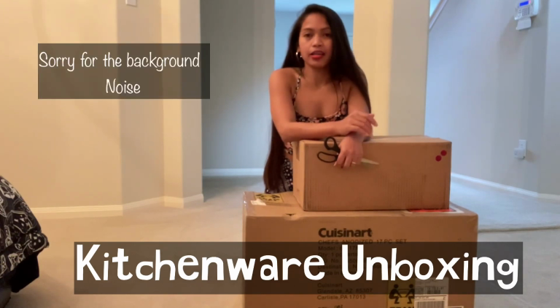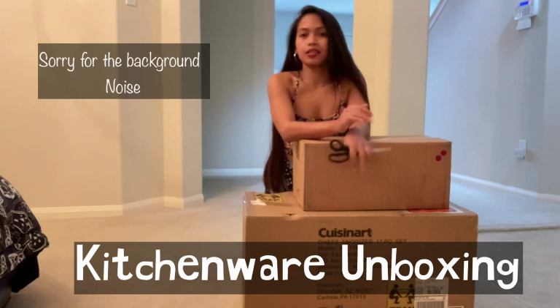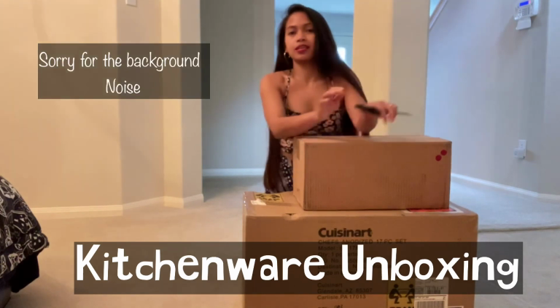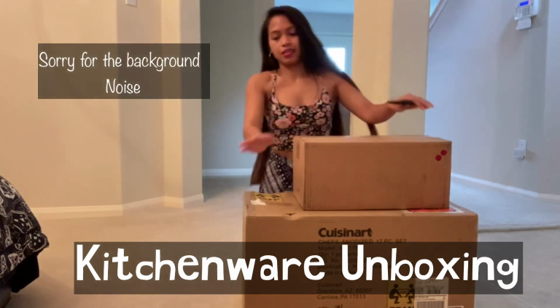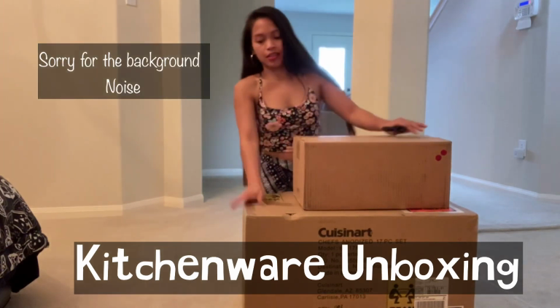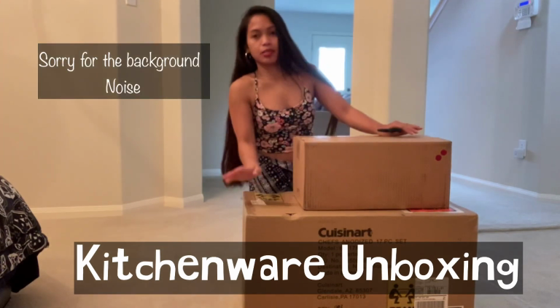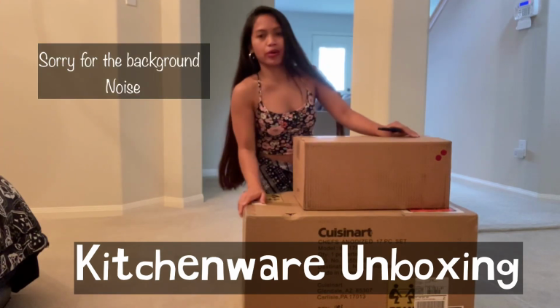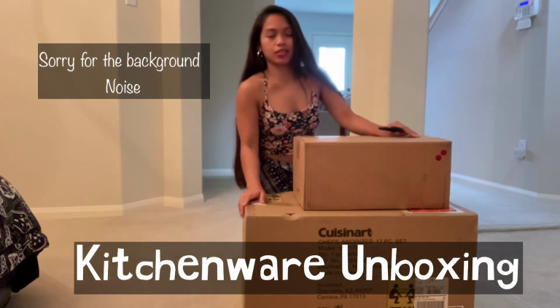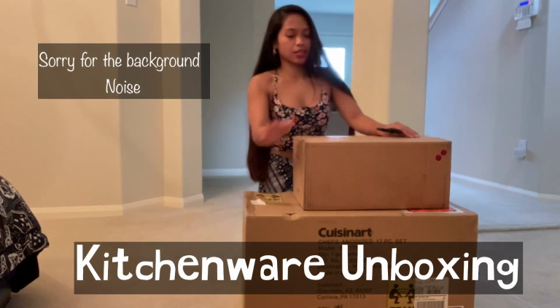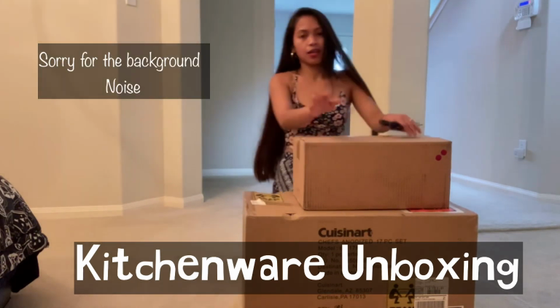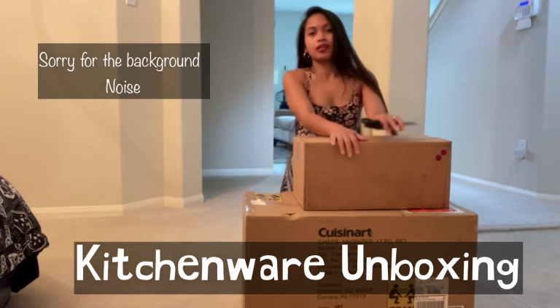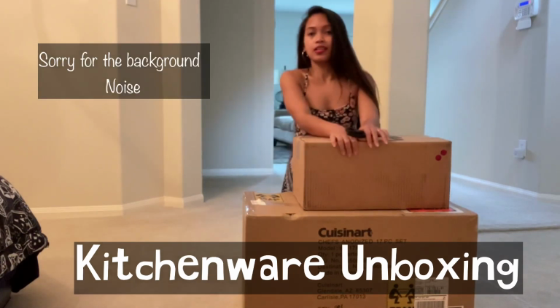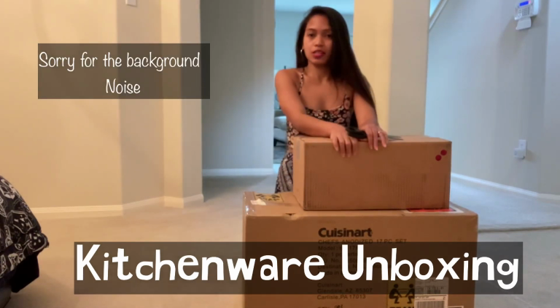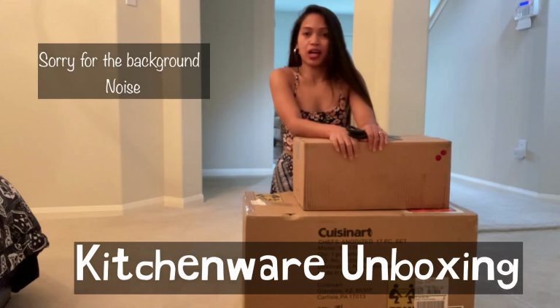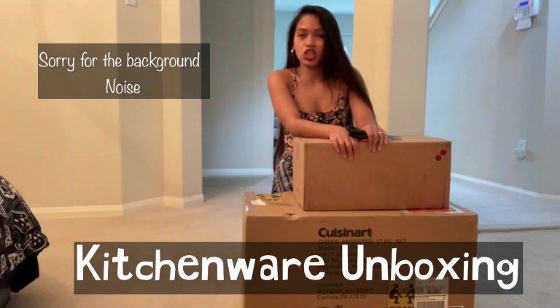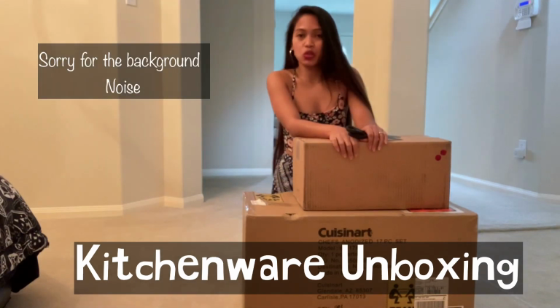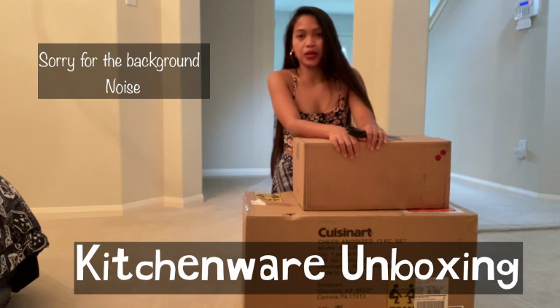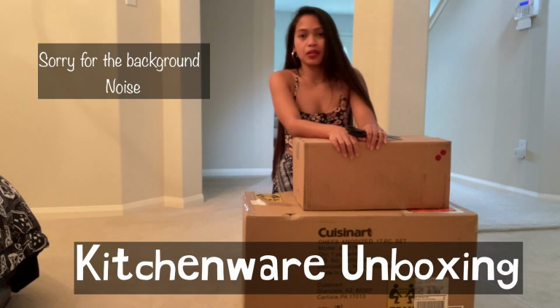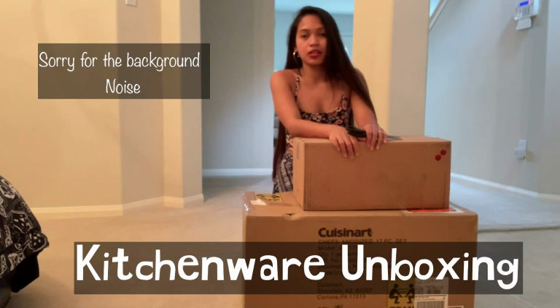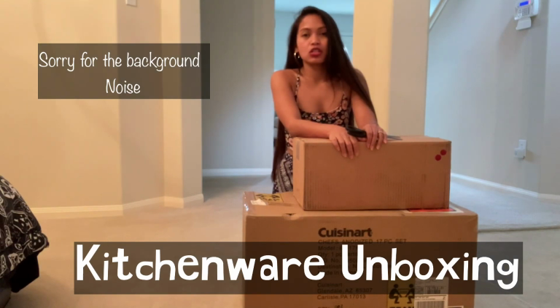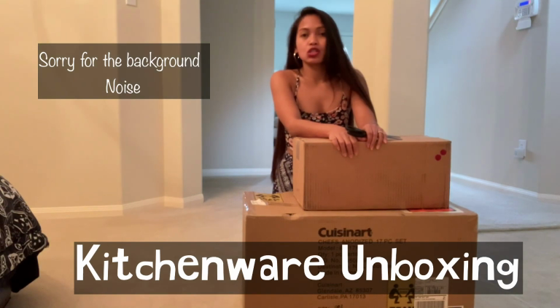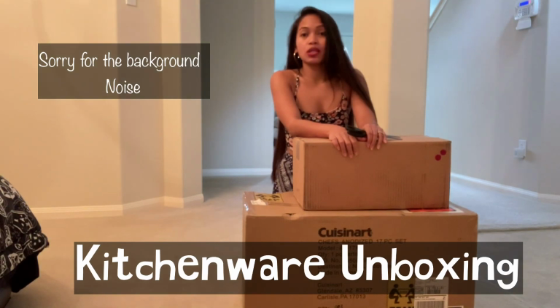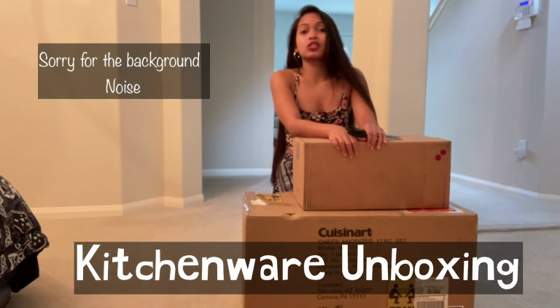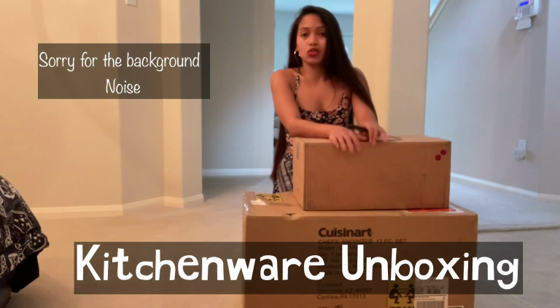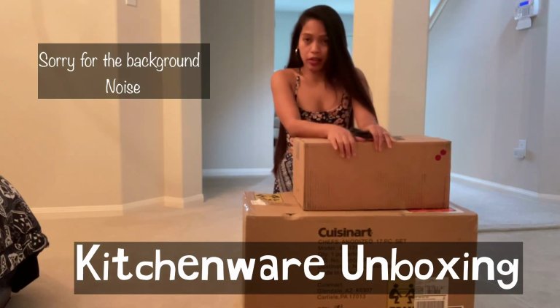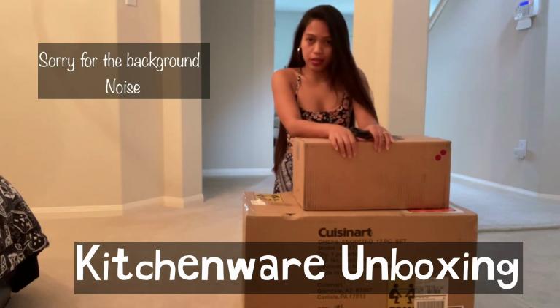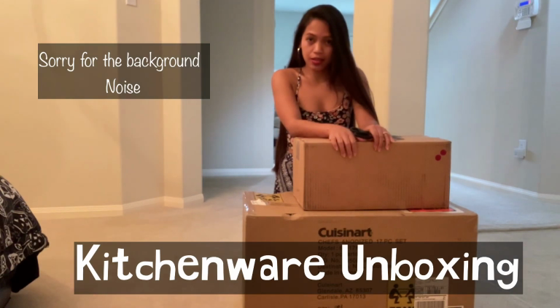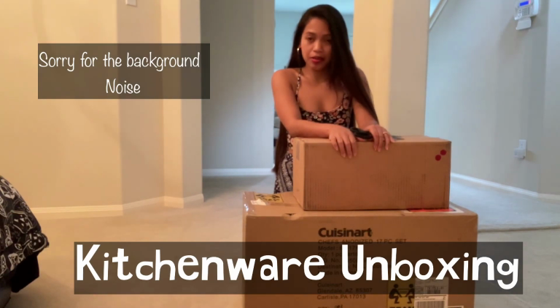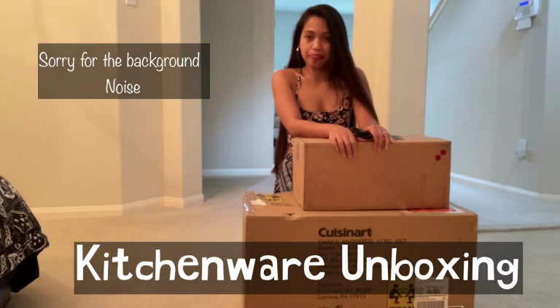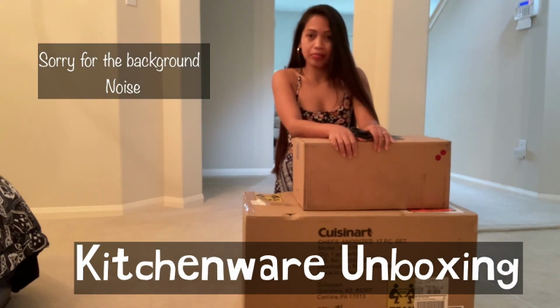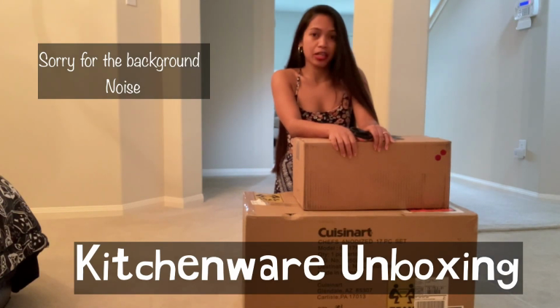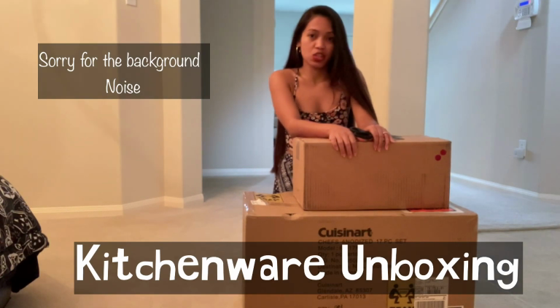And the next box, guys, is mga kitchenware. So, let's check if maganda ba siya.